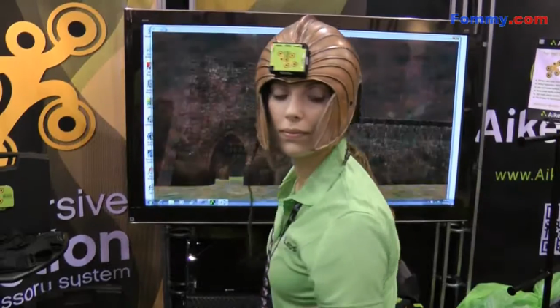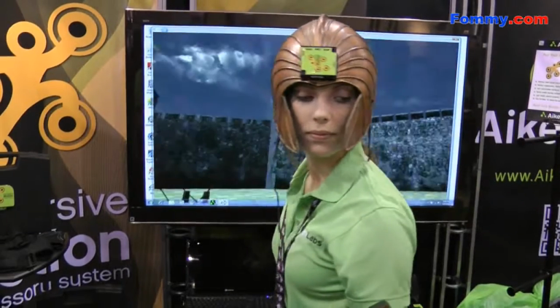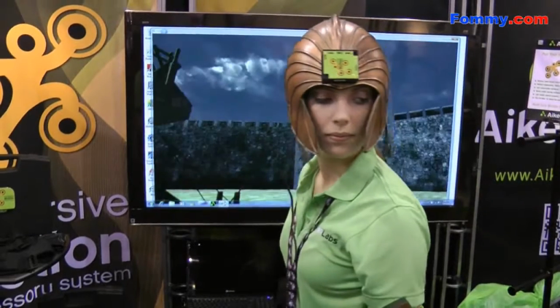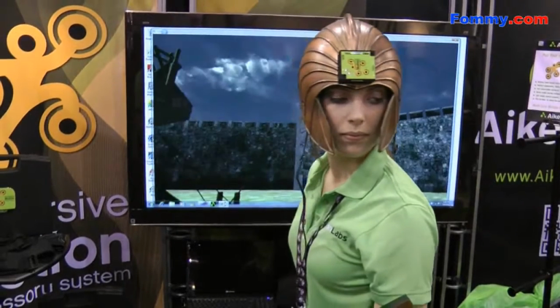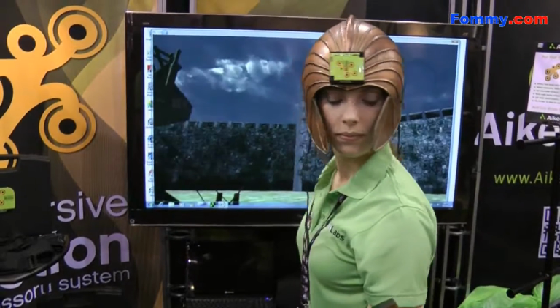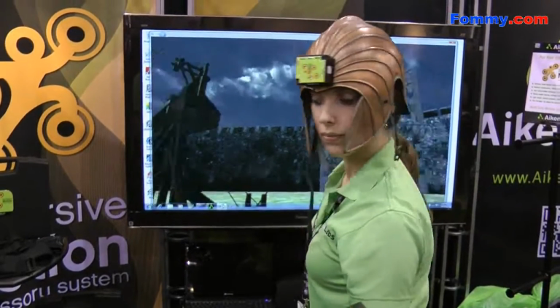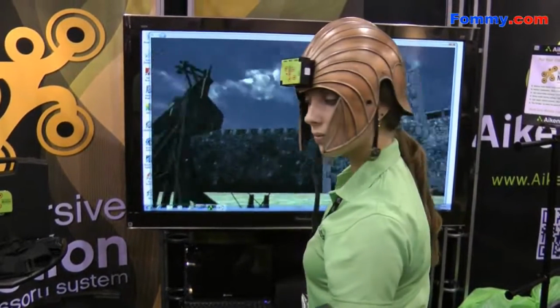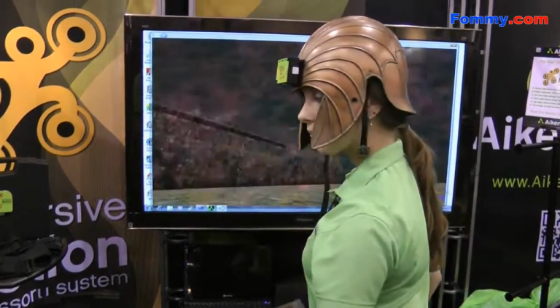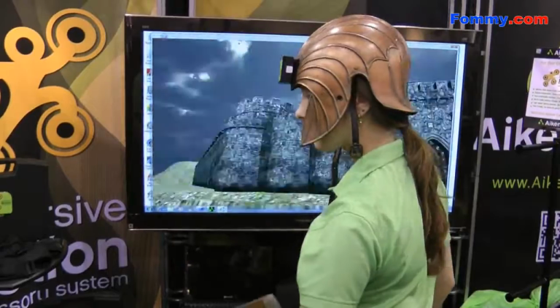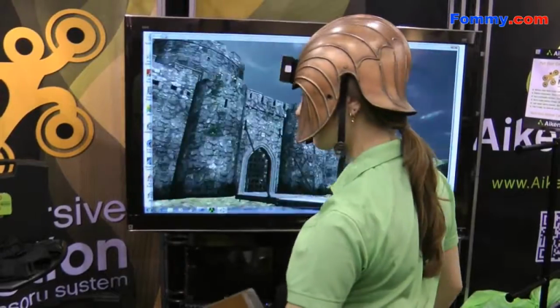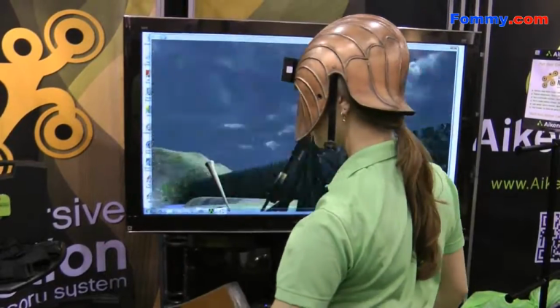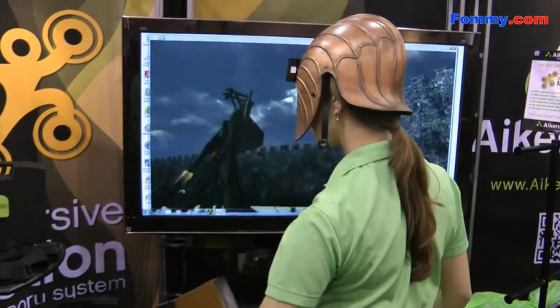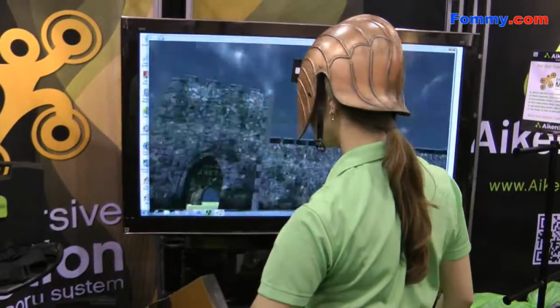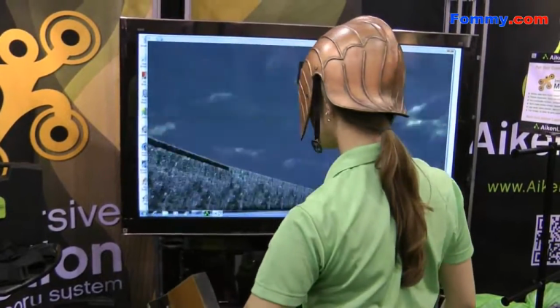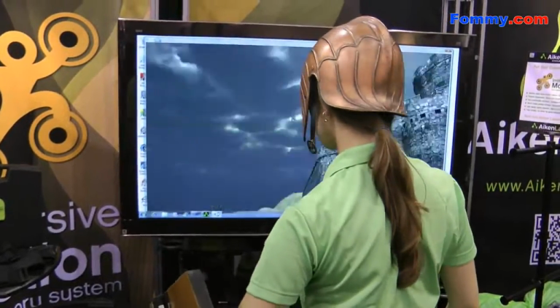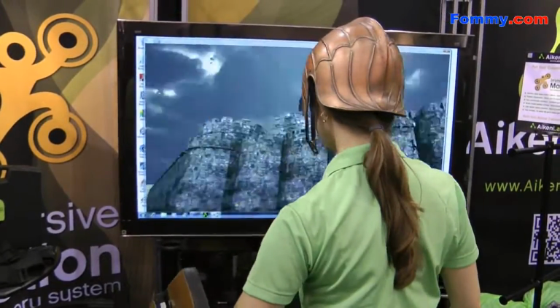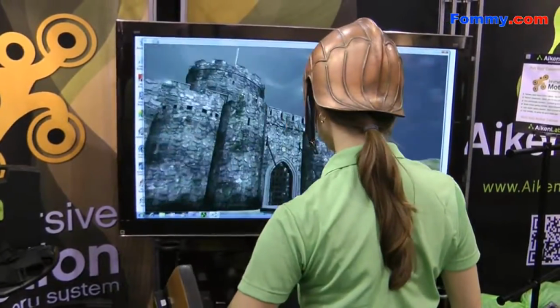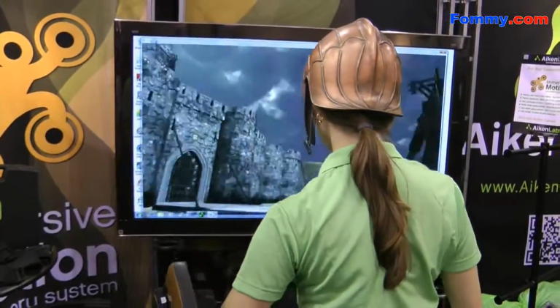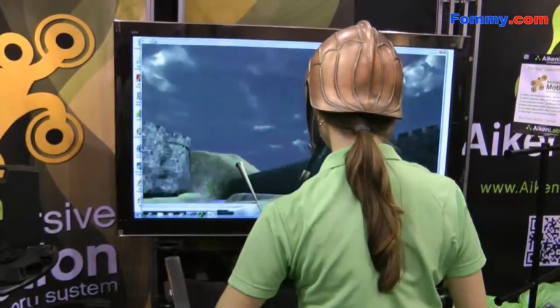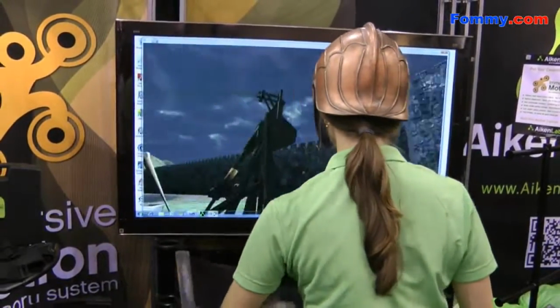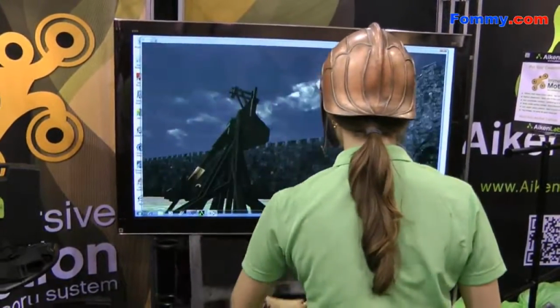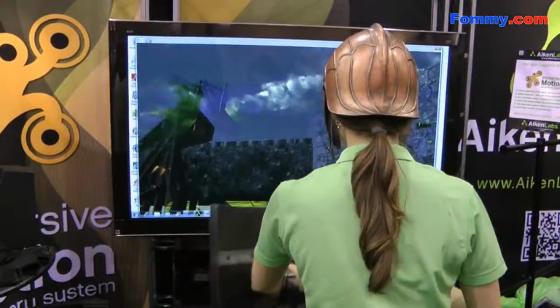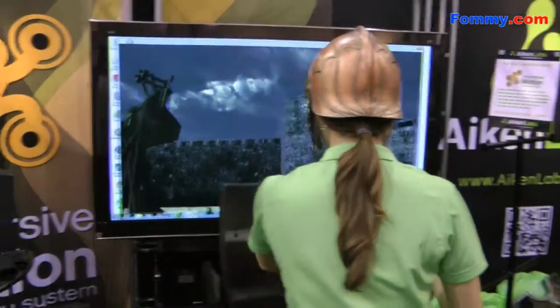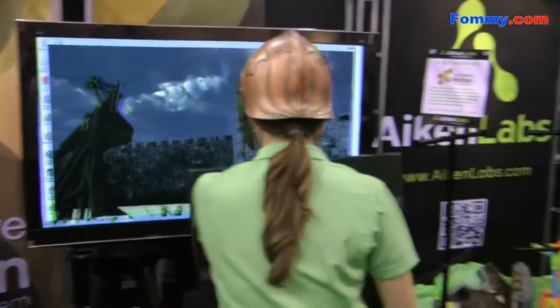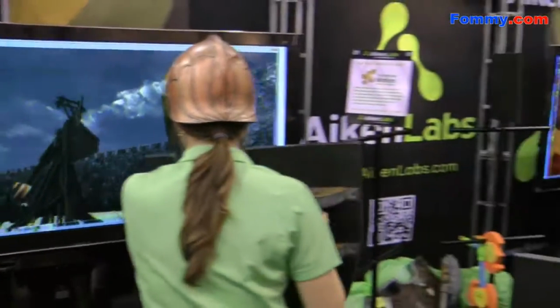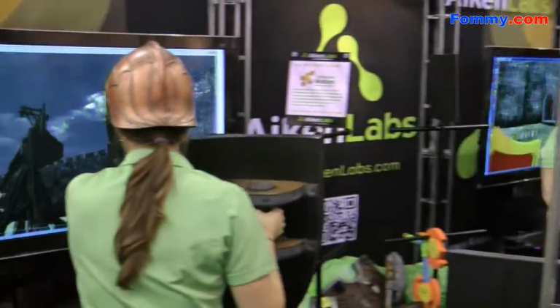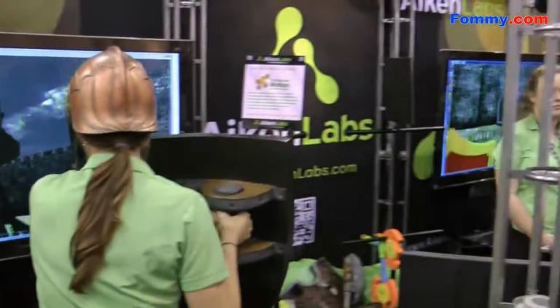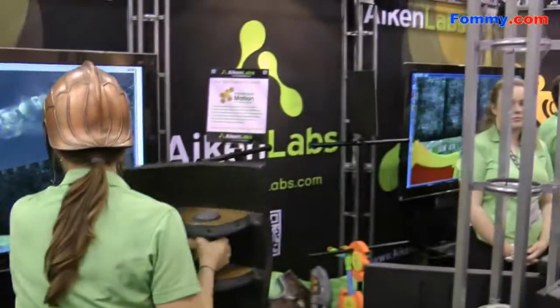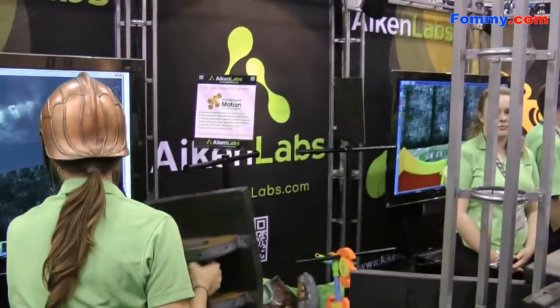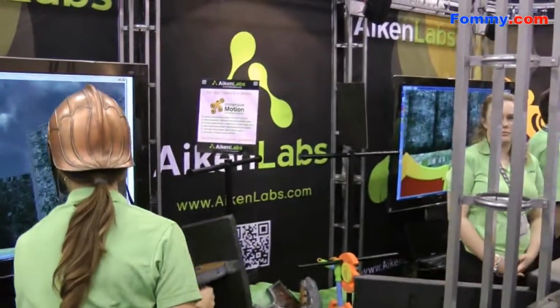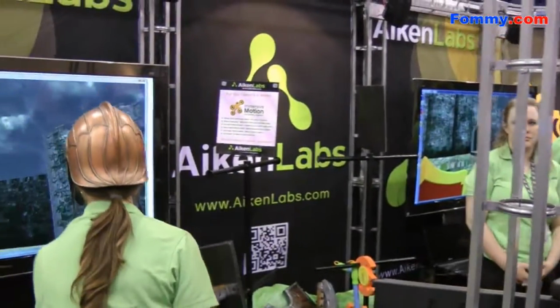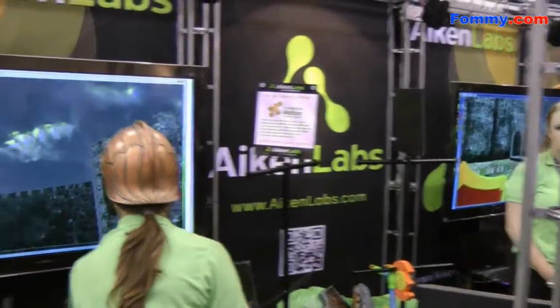Hey, this is Nick from Farming, and I'm at SES 2011, and we are at the Eichen Labs booth.